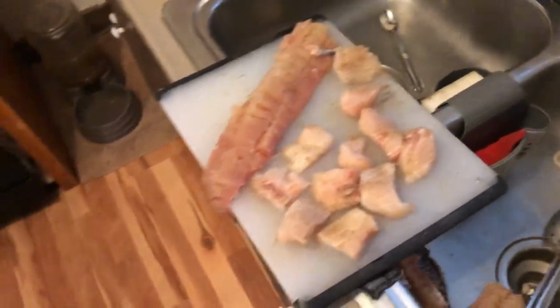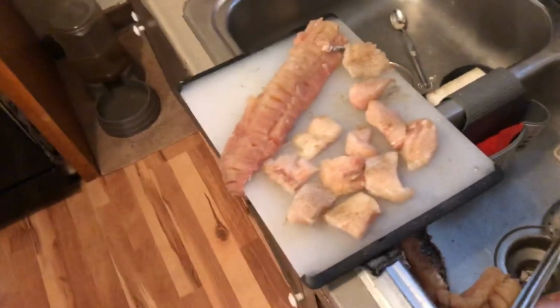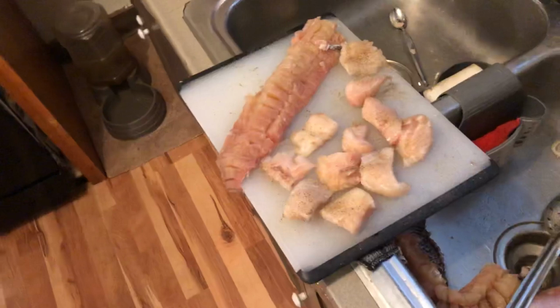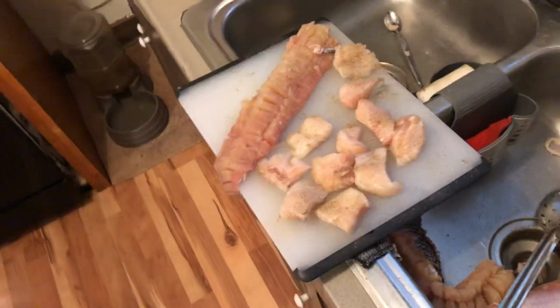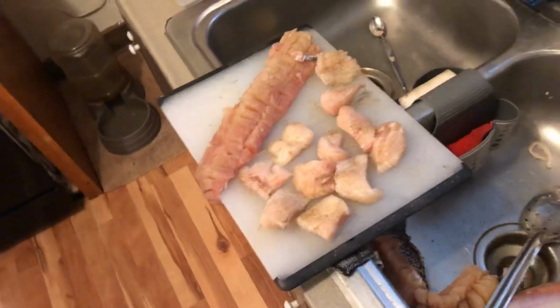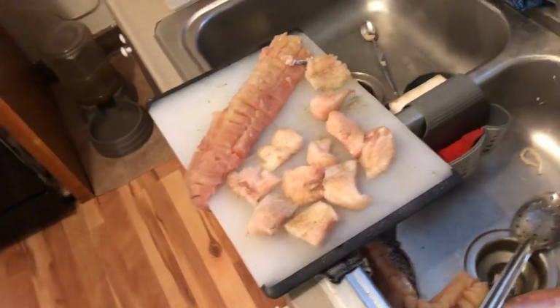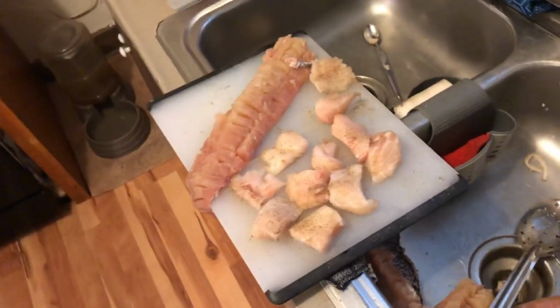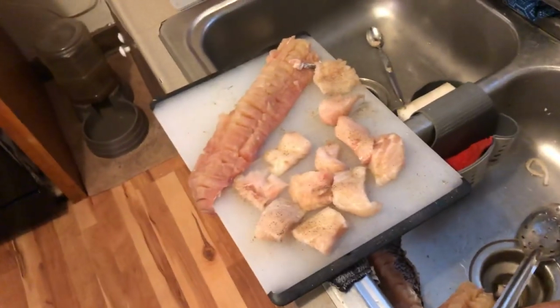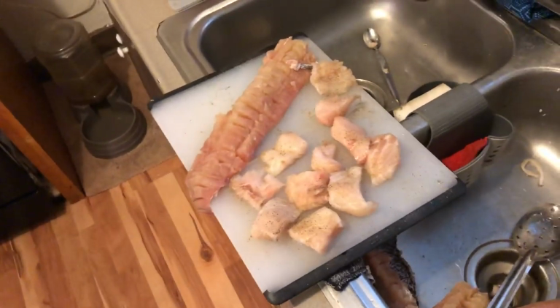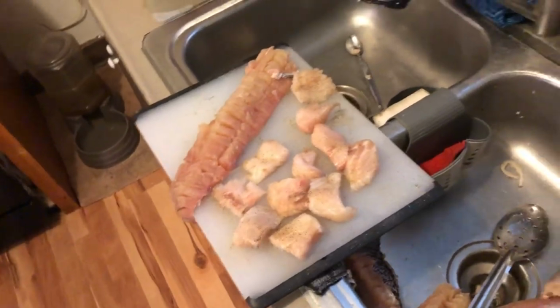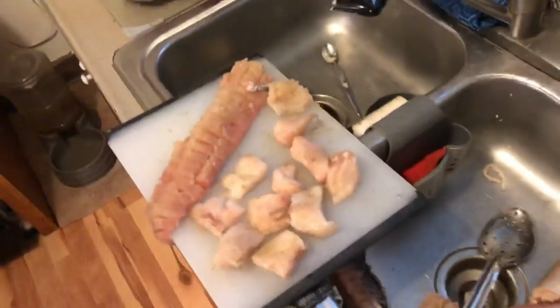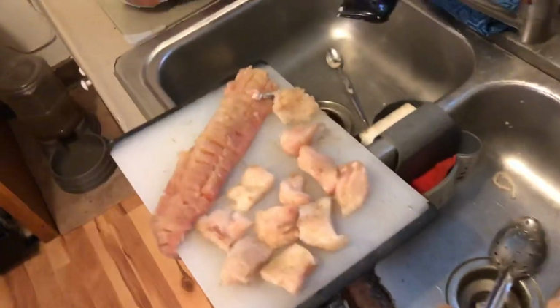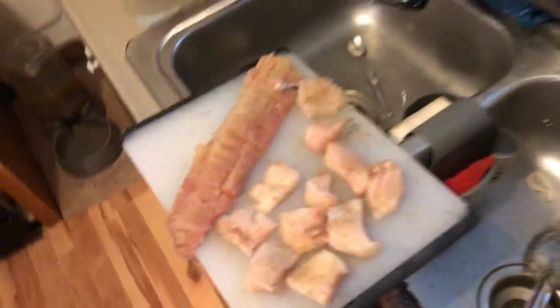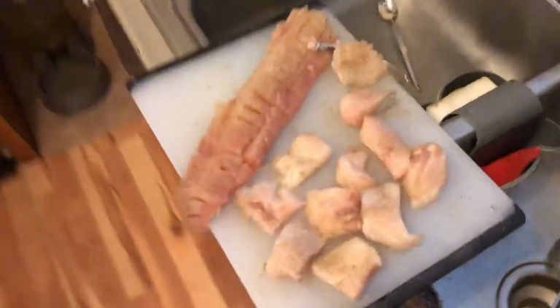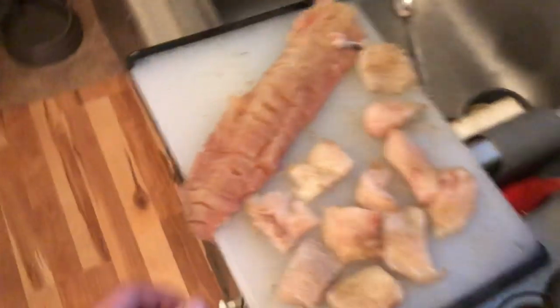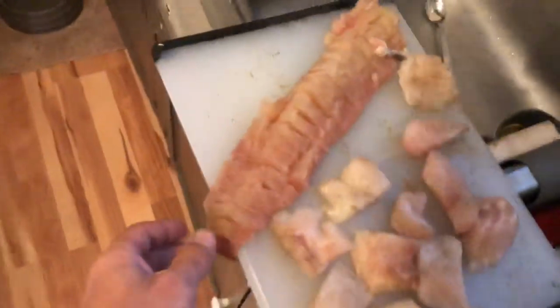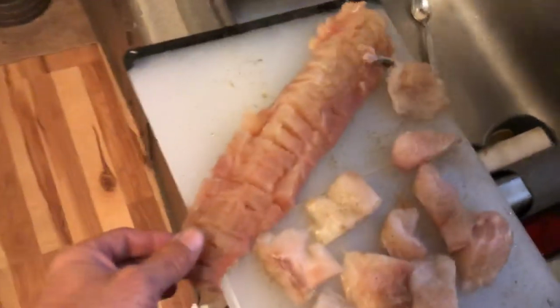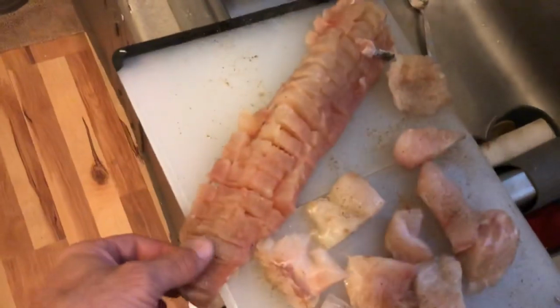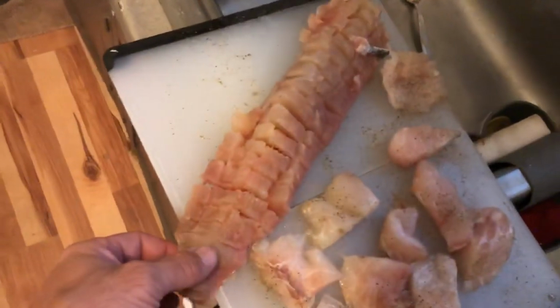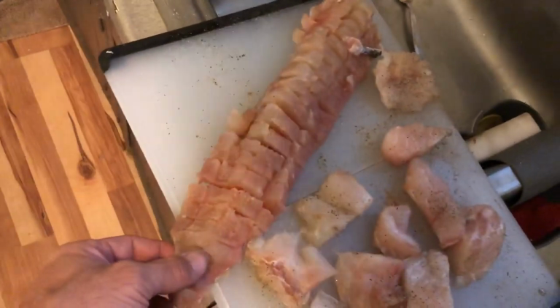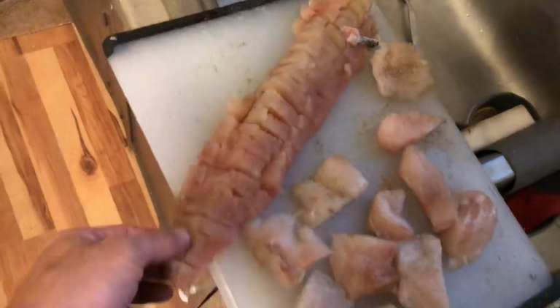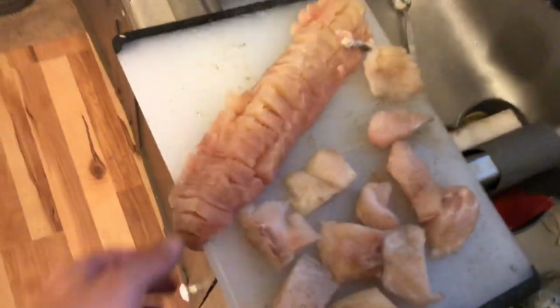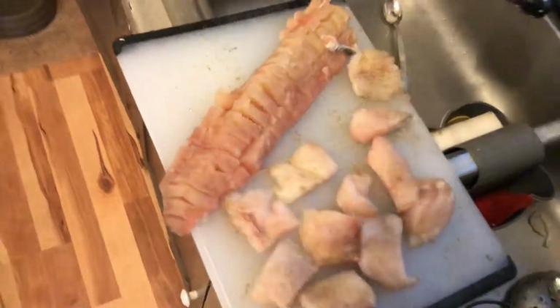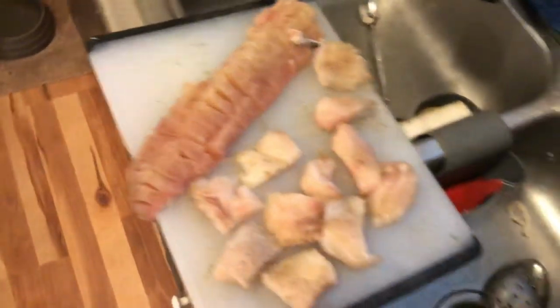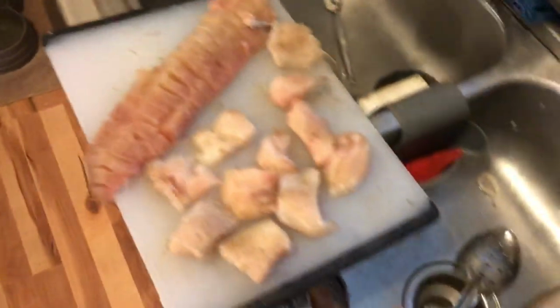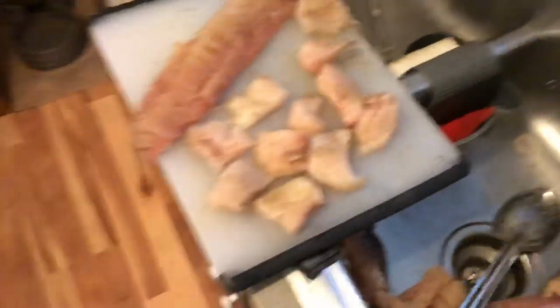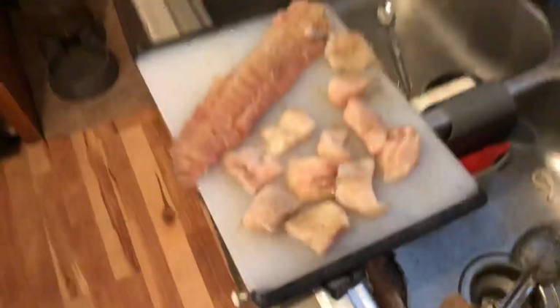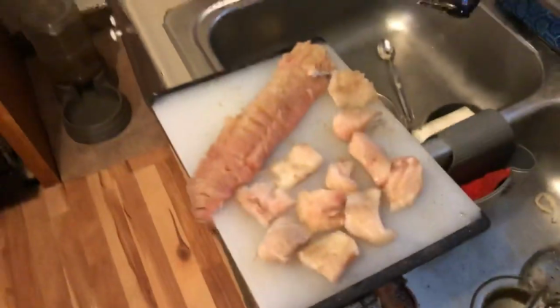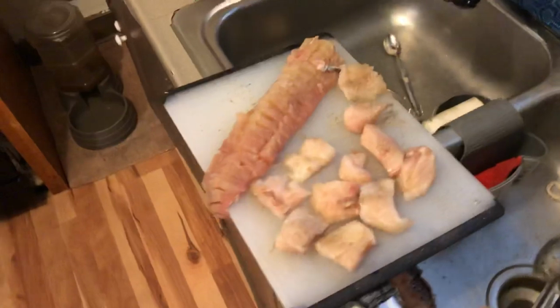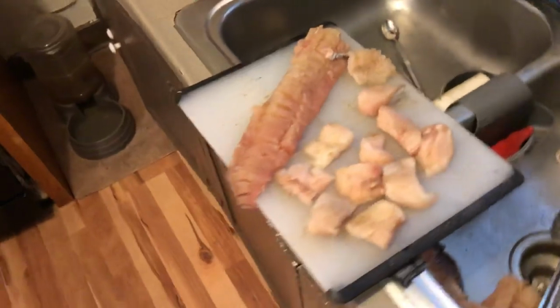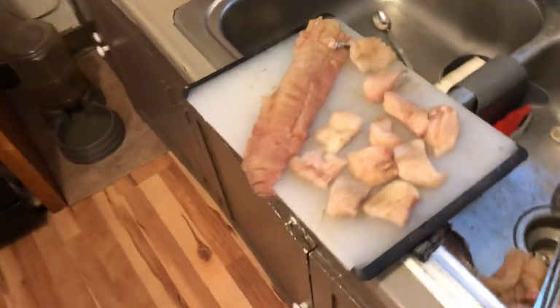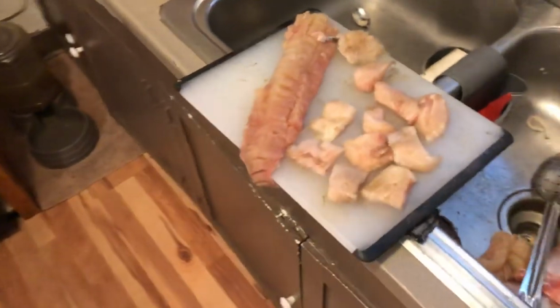This is how you turn a jackfish into a crackfish. Make you addicted to it.